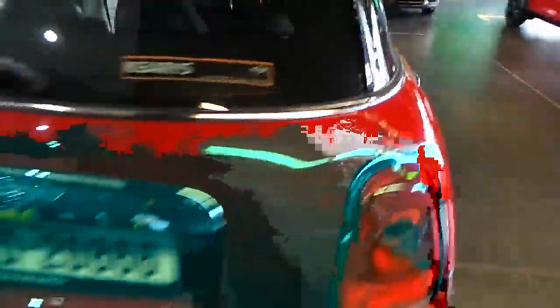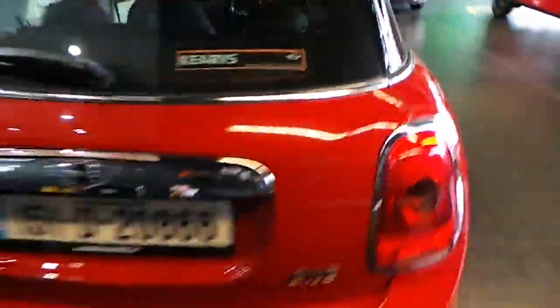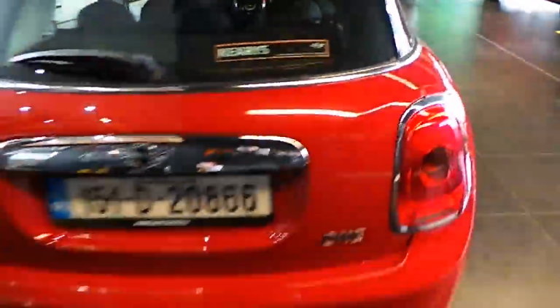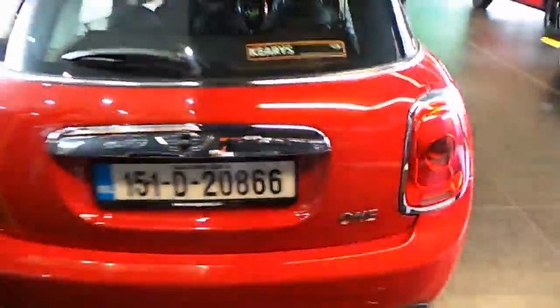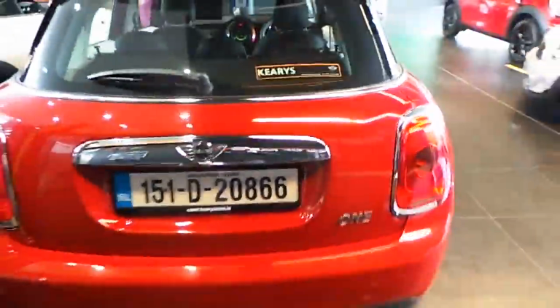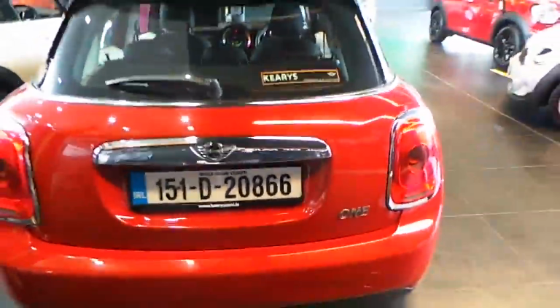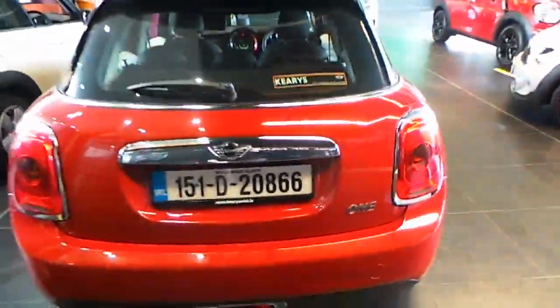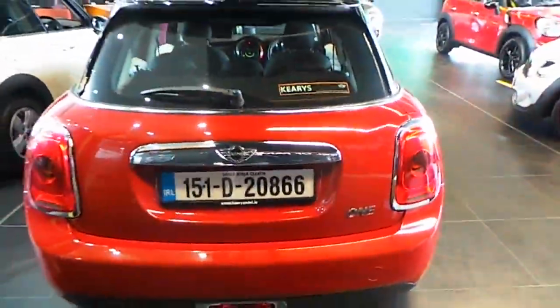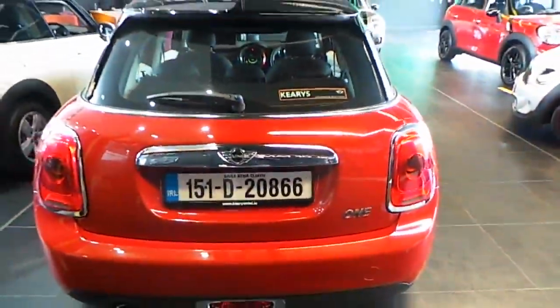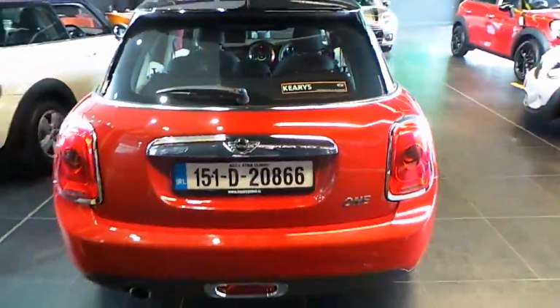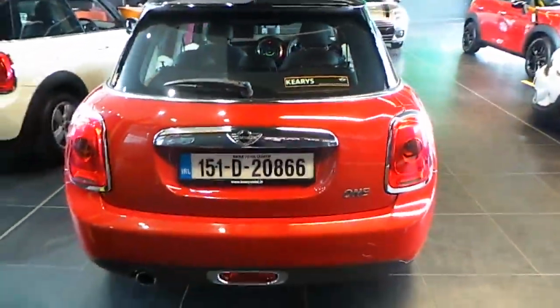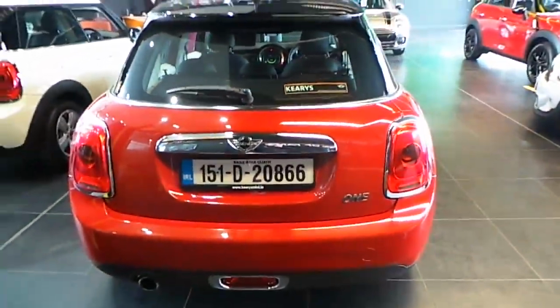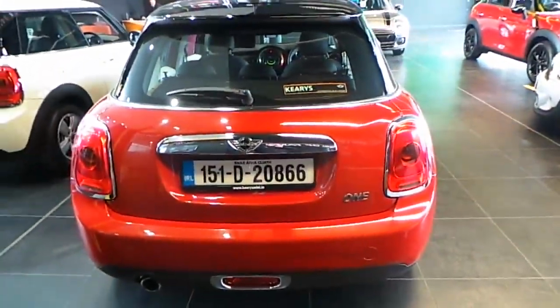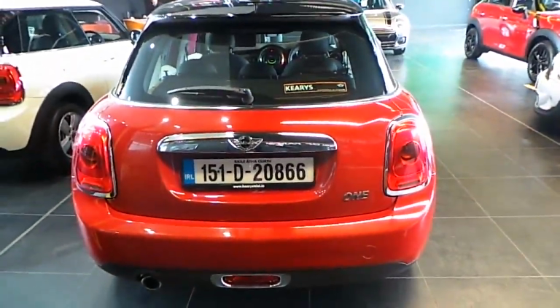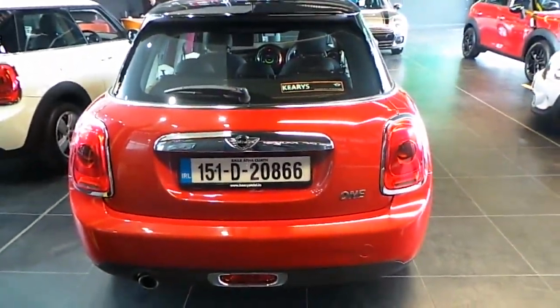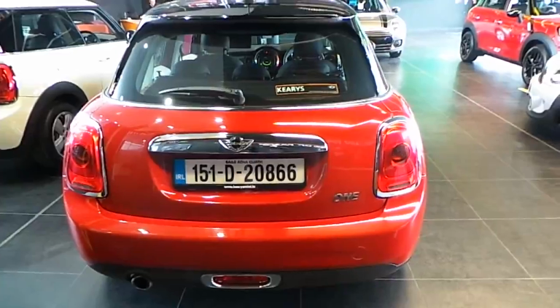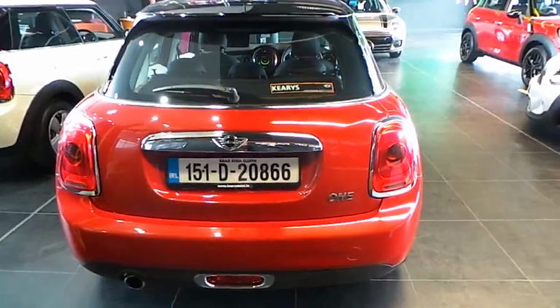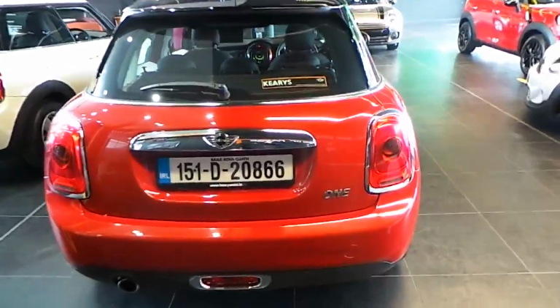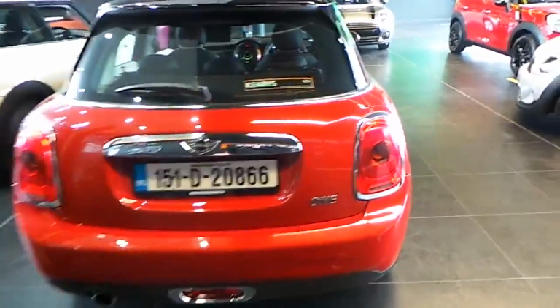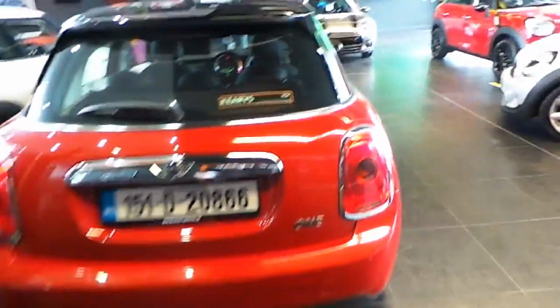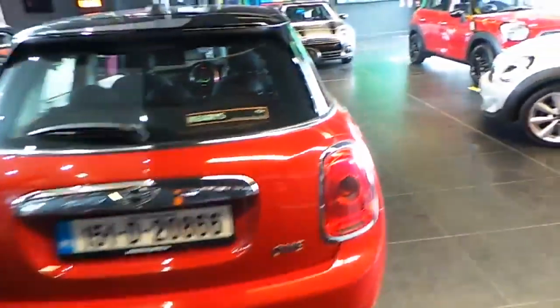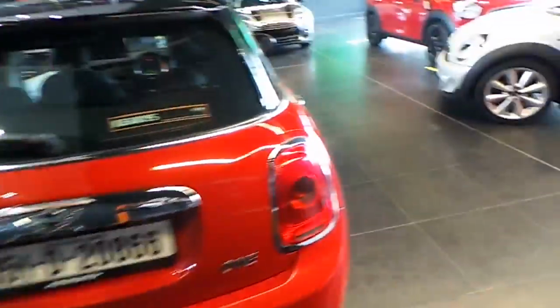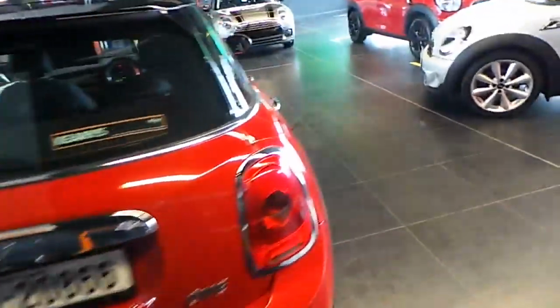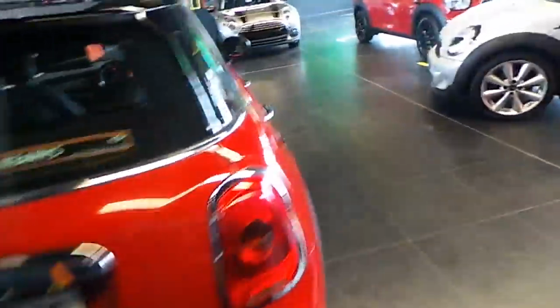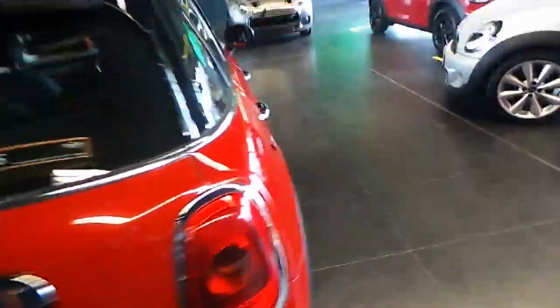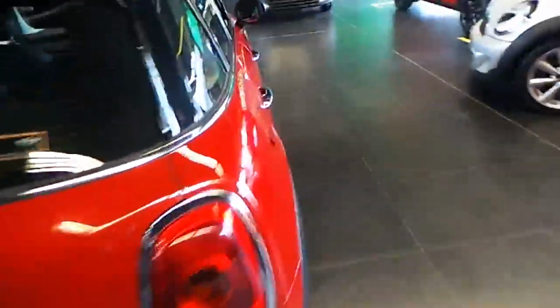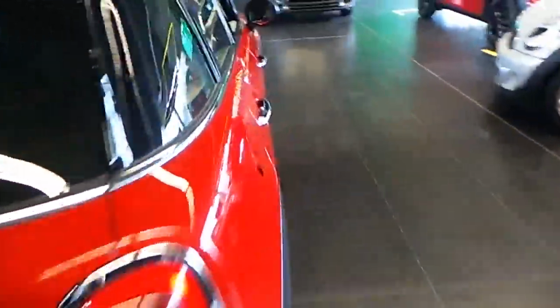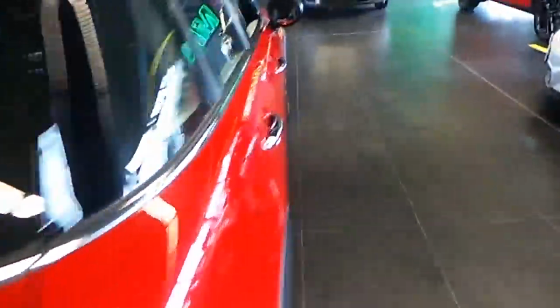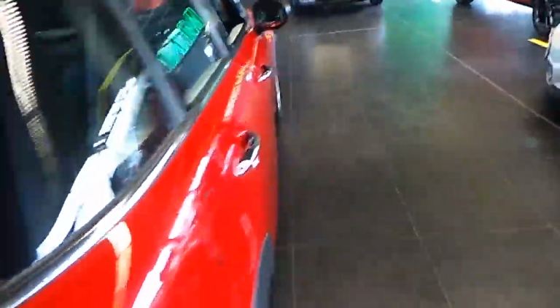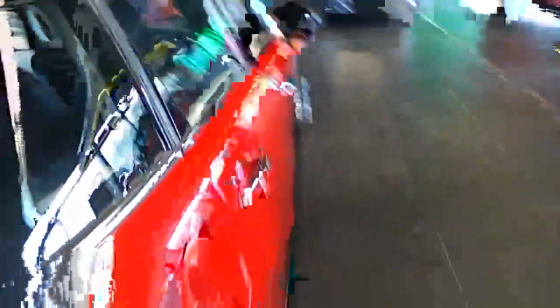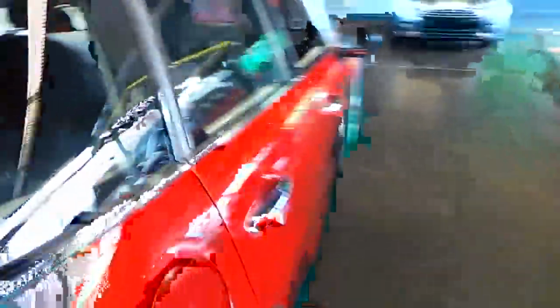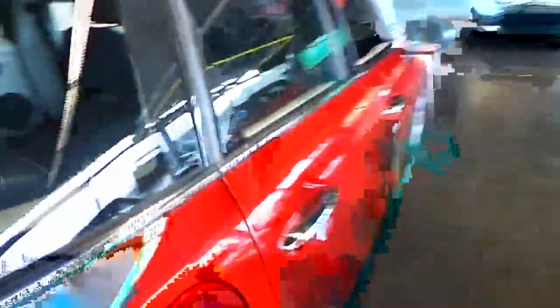This car has only 24,000 kilometres with a full Mini service history and 24 month warranty.